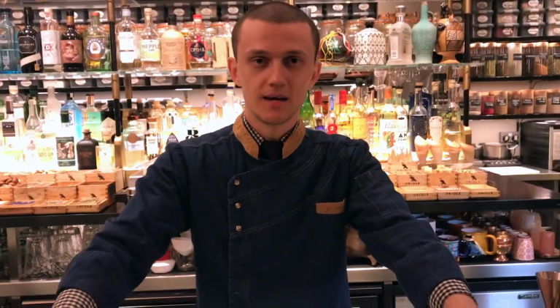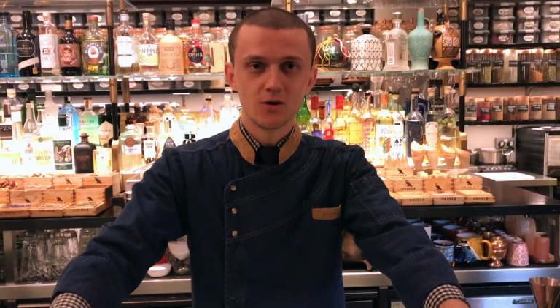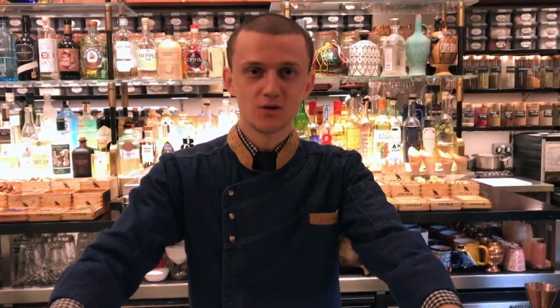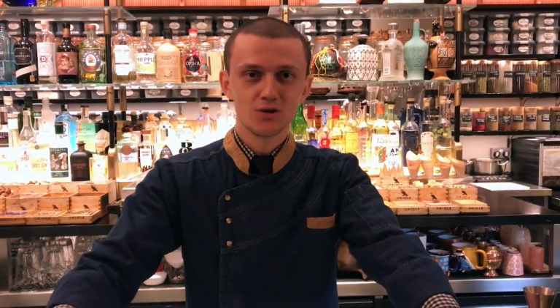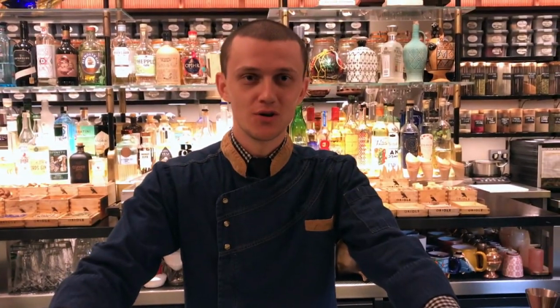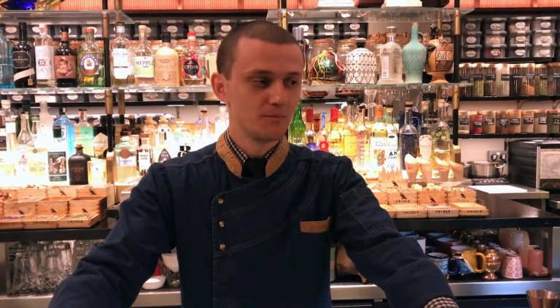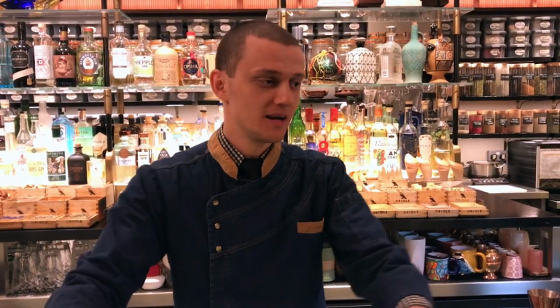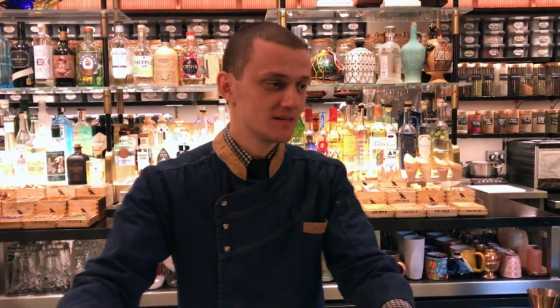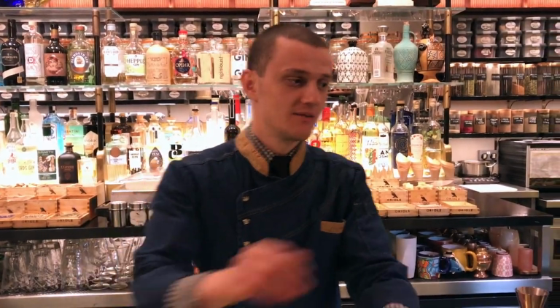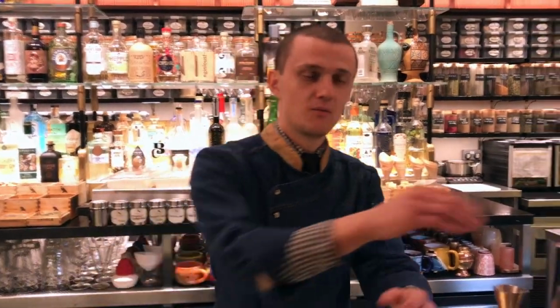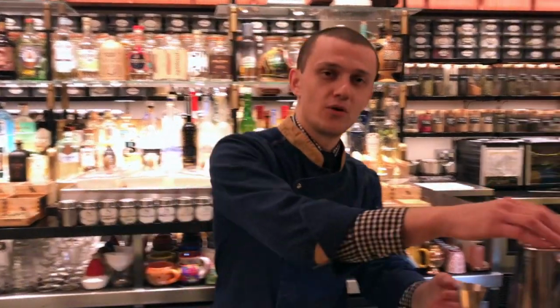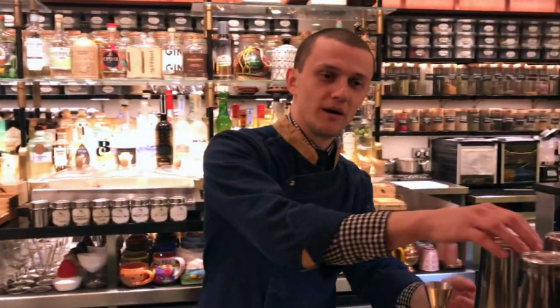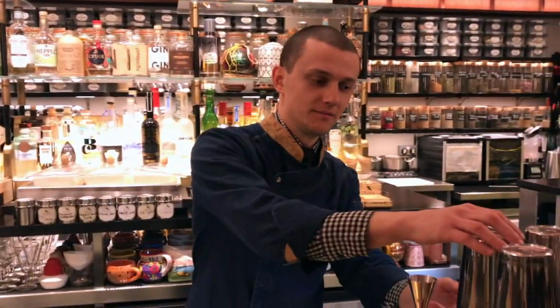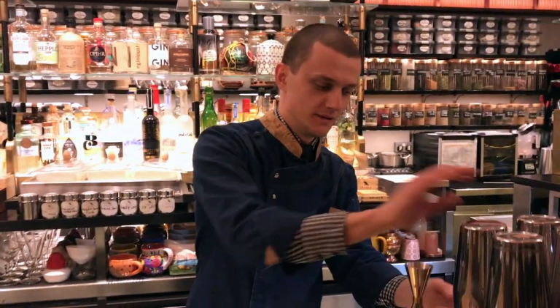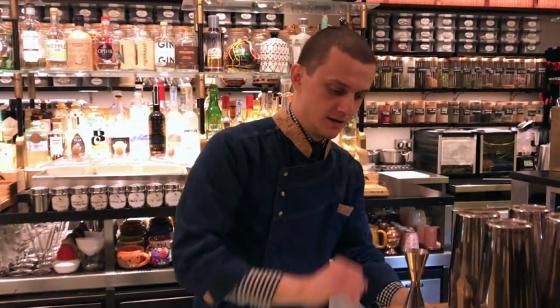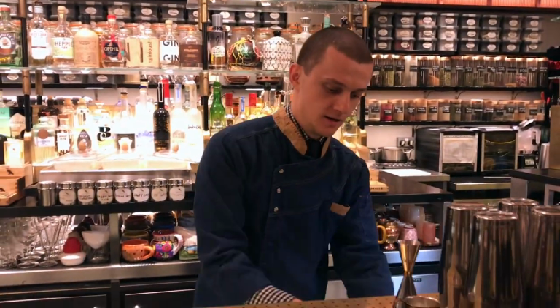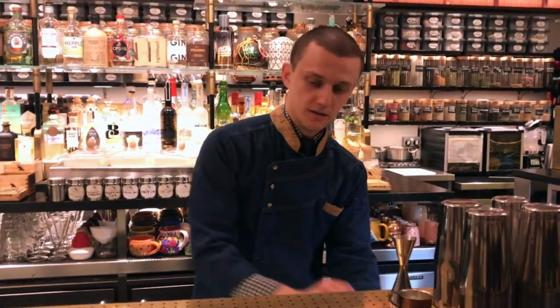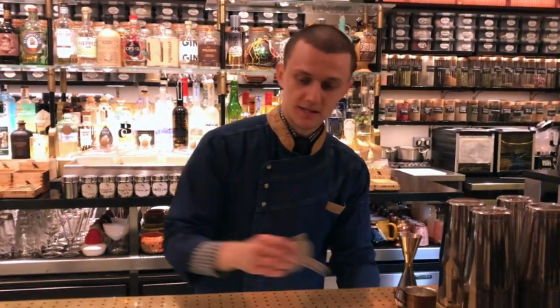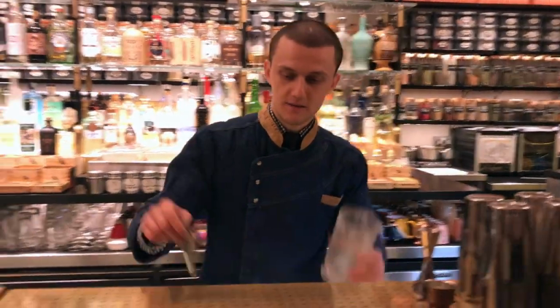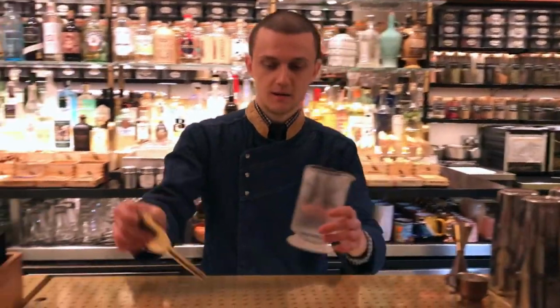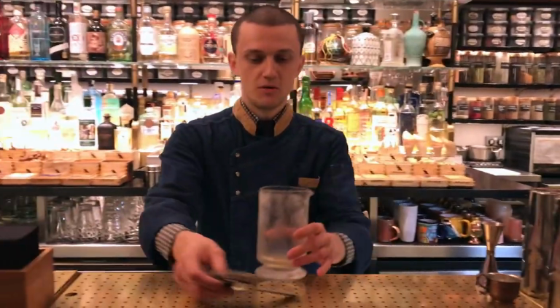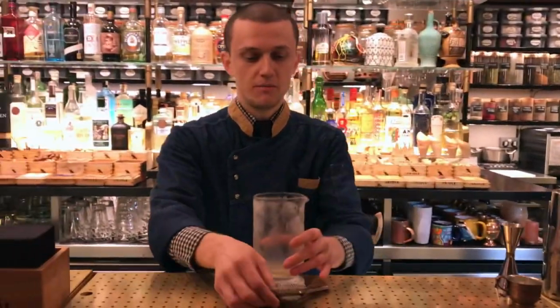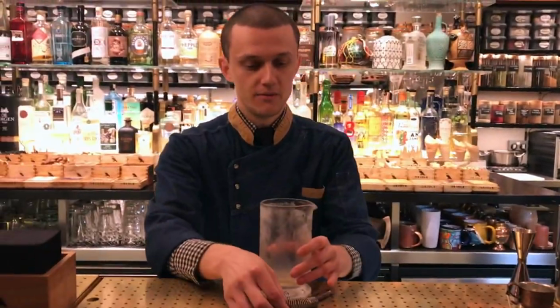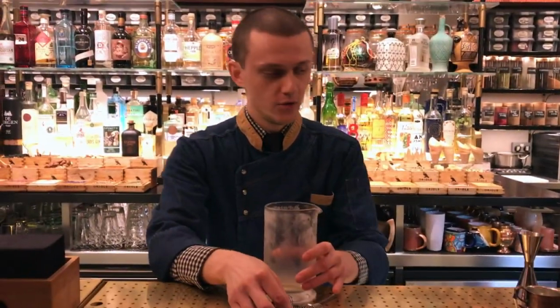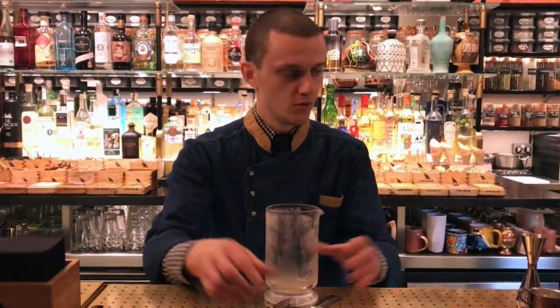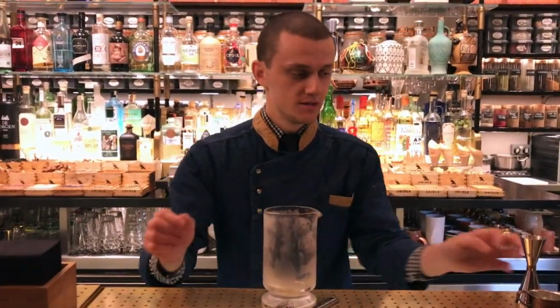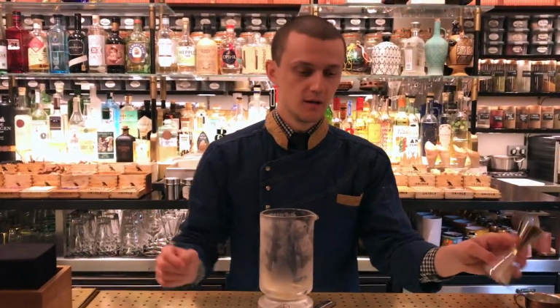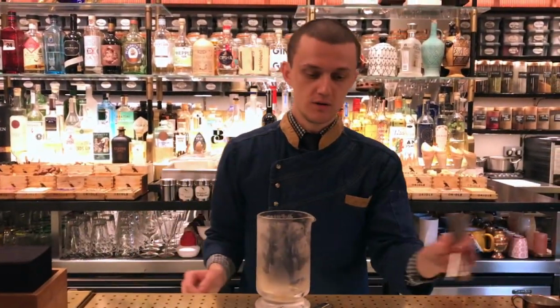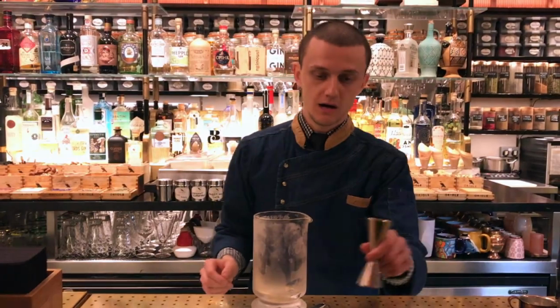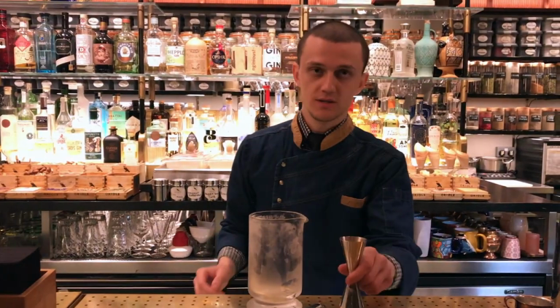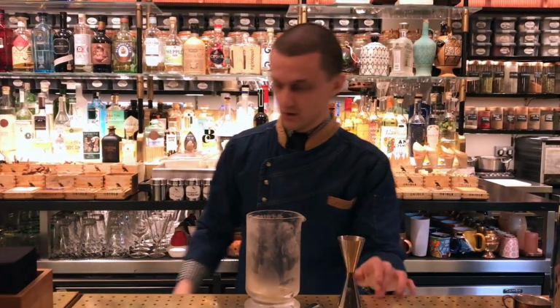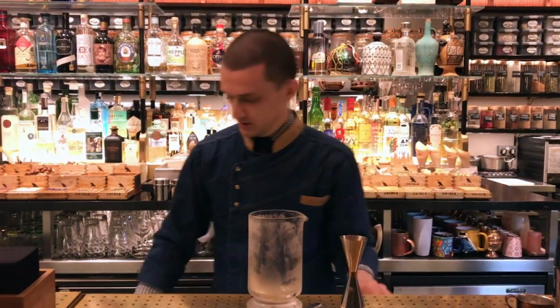Hi, cocktail connoisseur. My name is Ali from Olive Bar. The second drink I'm going to prepare for you is our house Negroni.